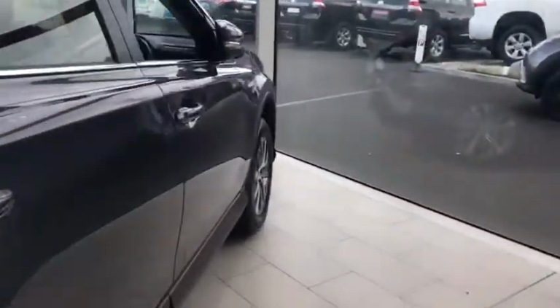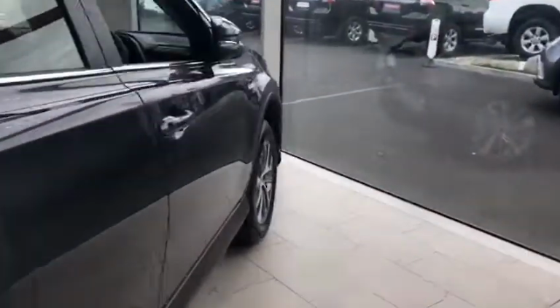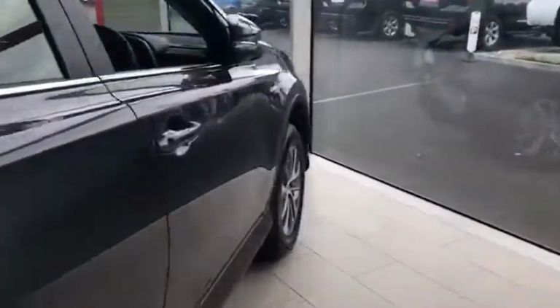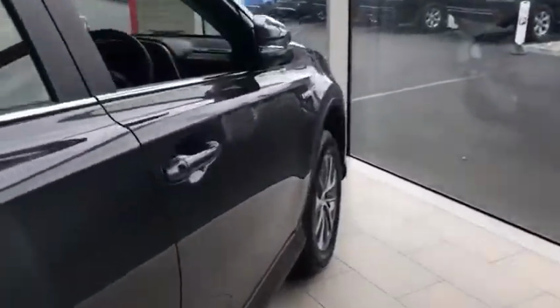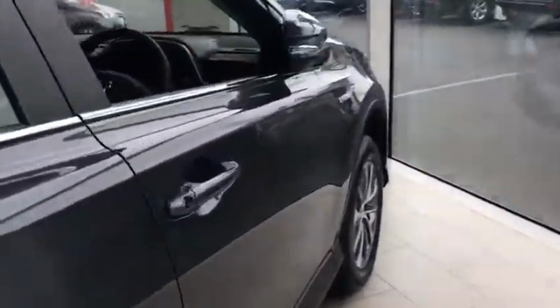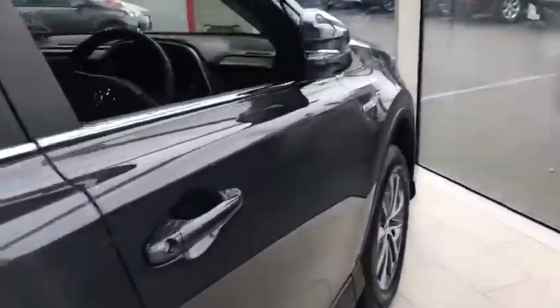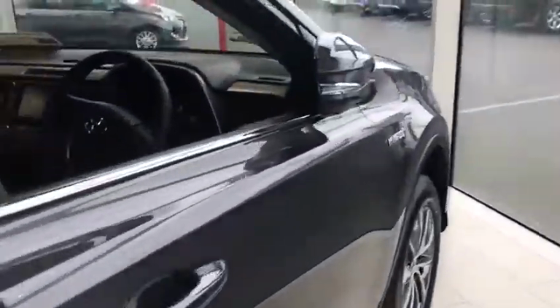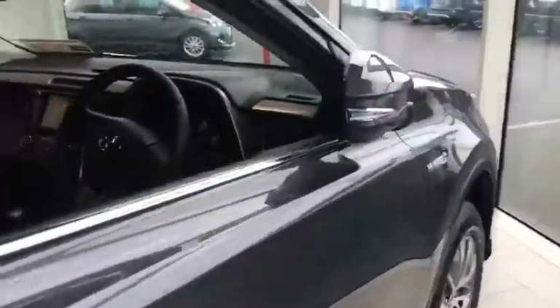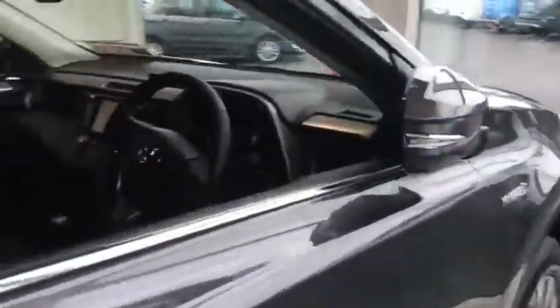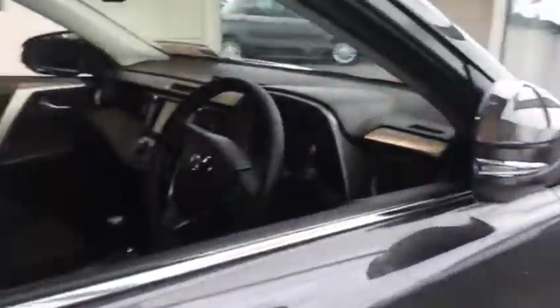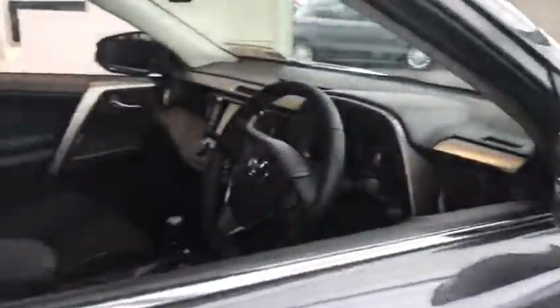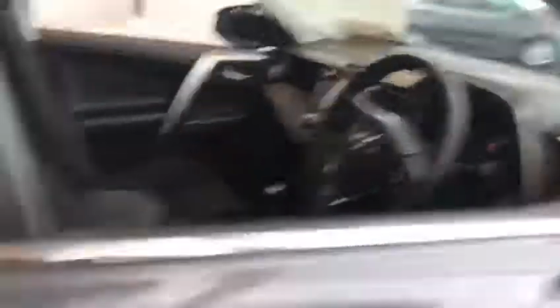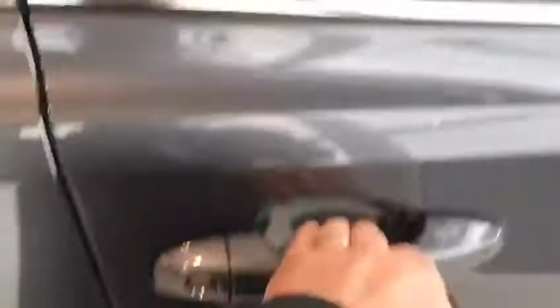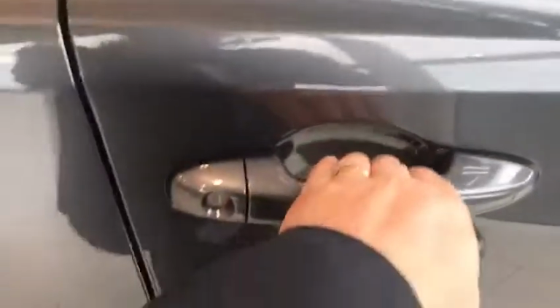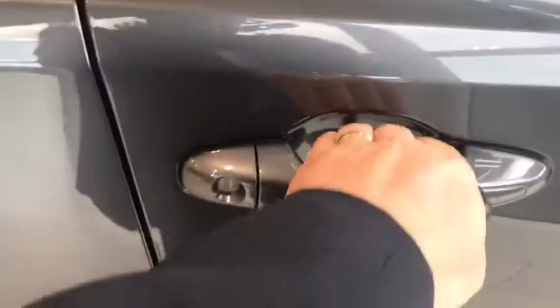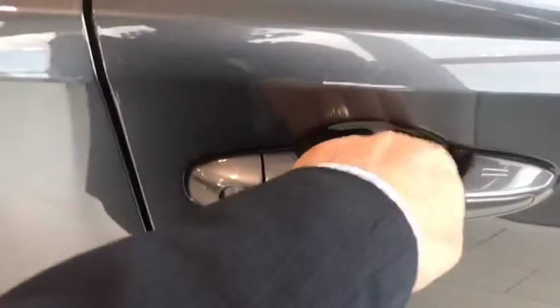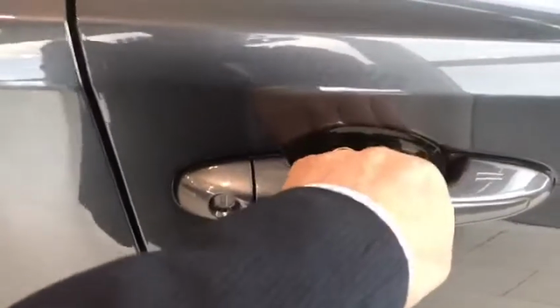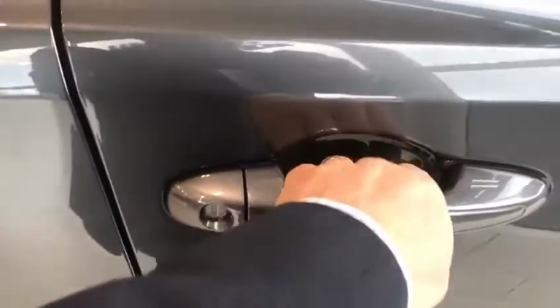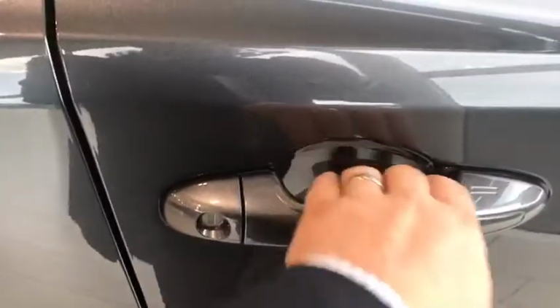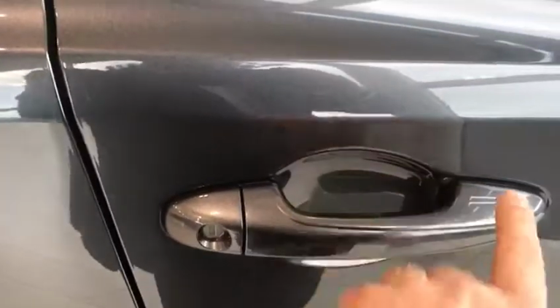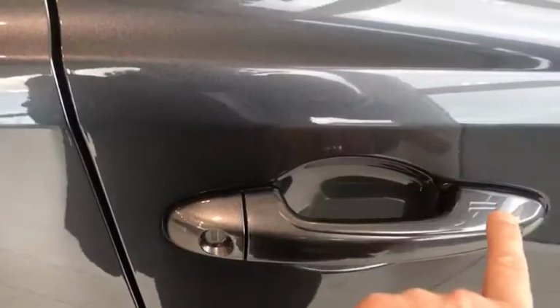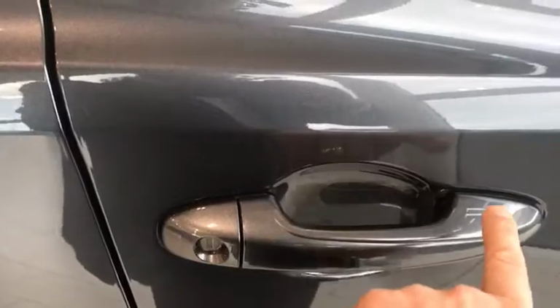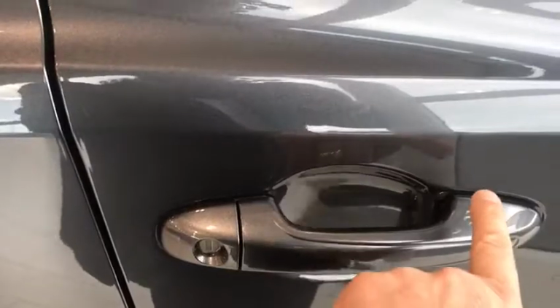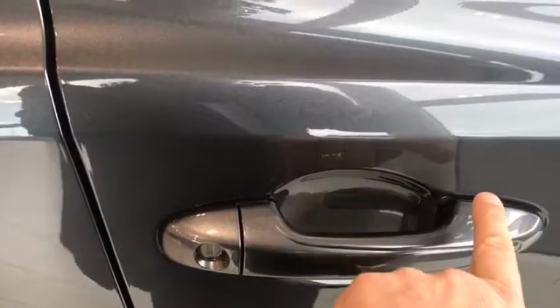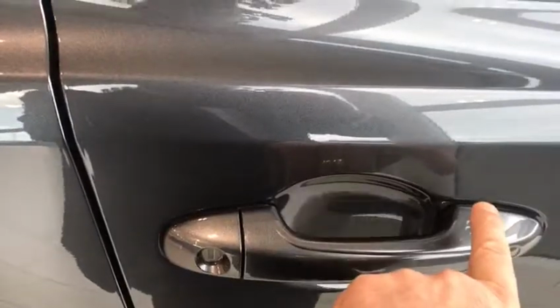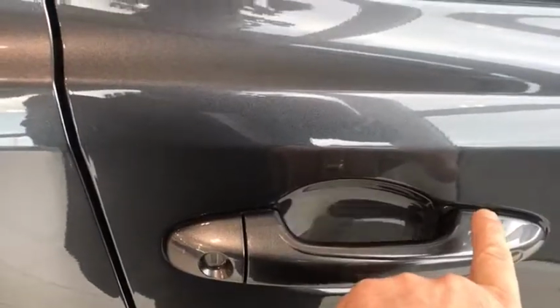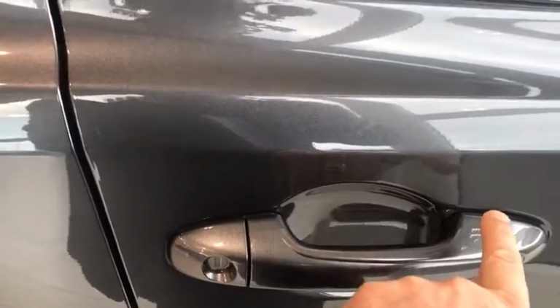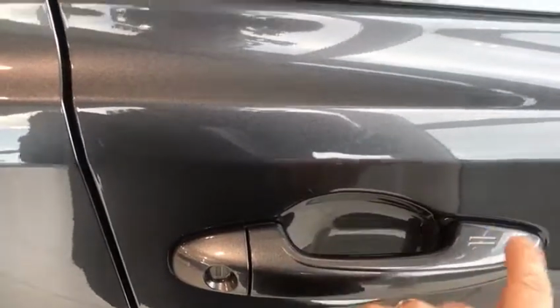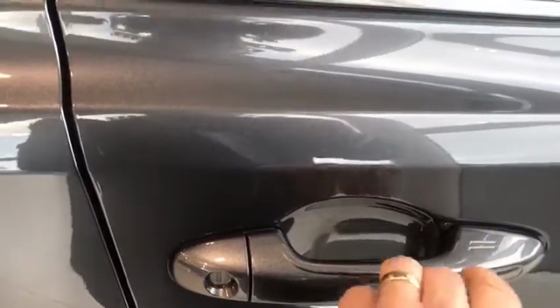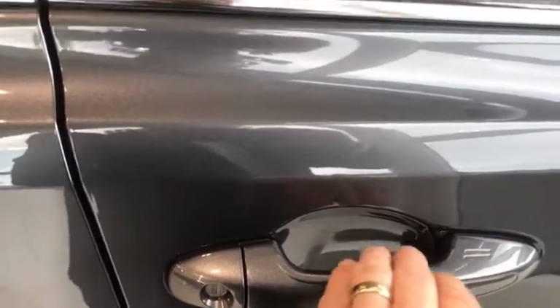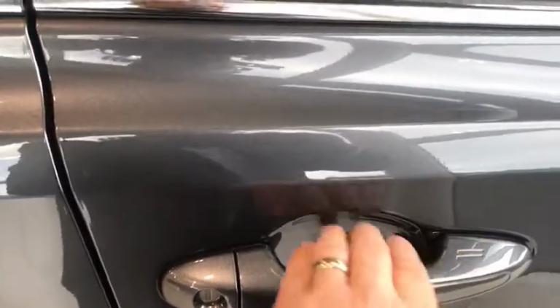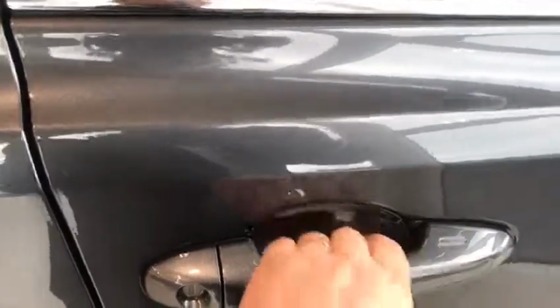All these RAVs are keyless as well, so all you need to do is put your hand in here, it opens, and you press this button here to lock it.